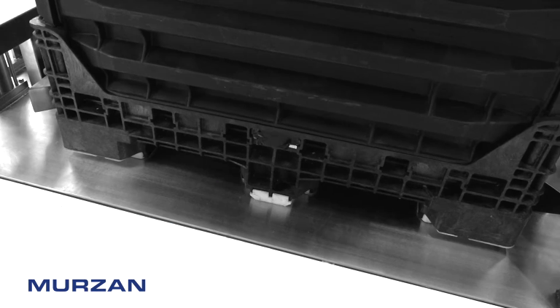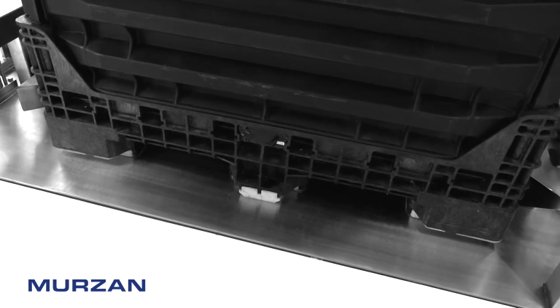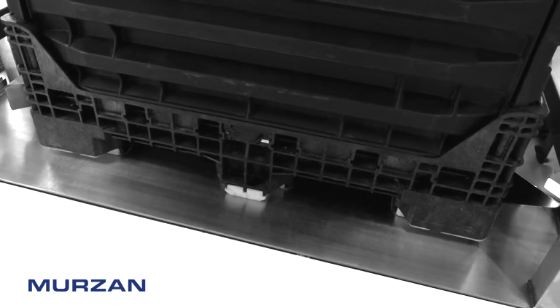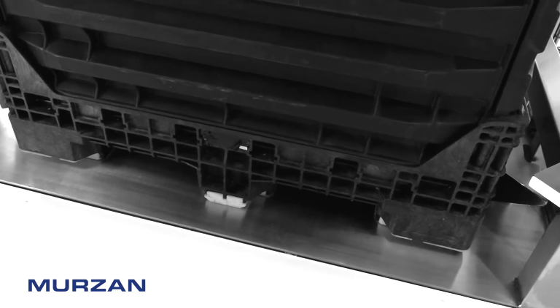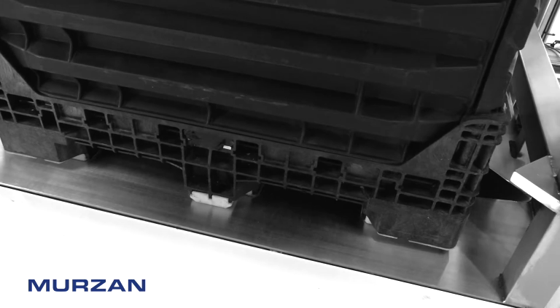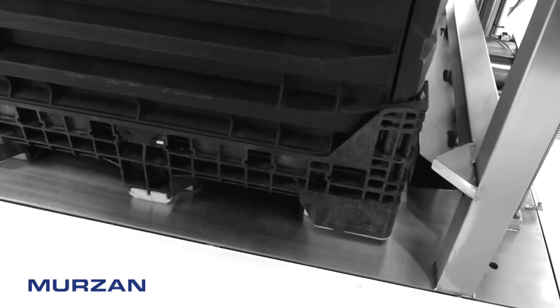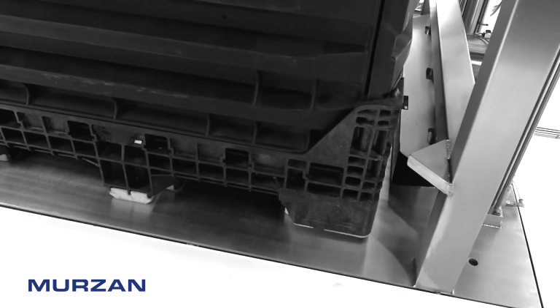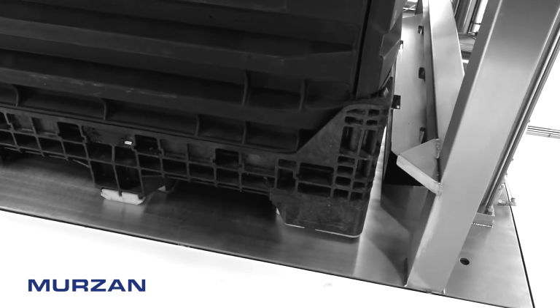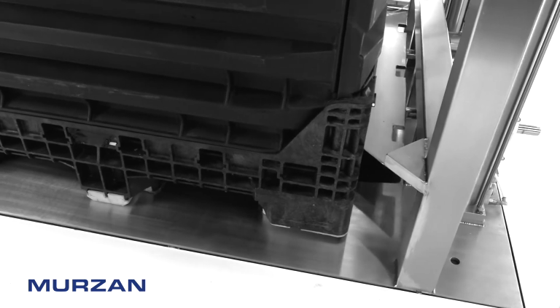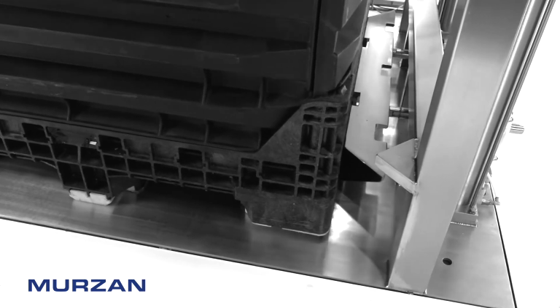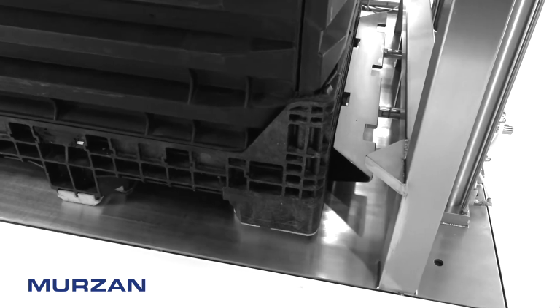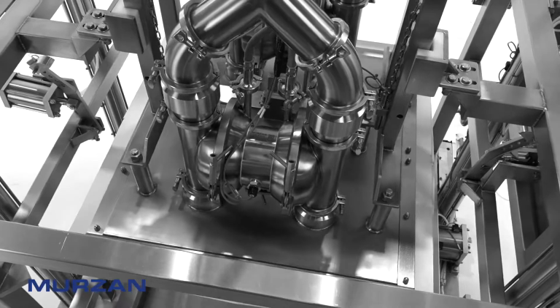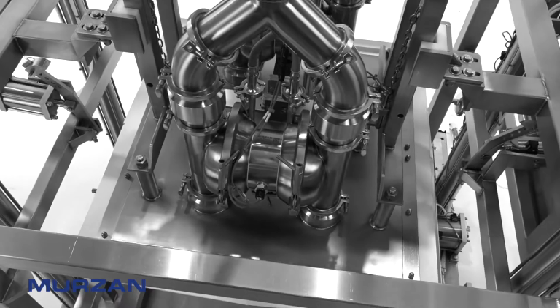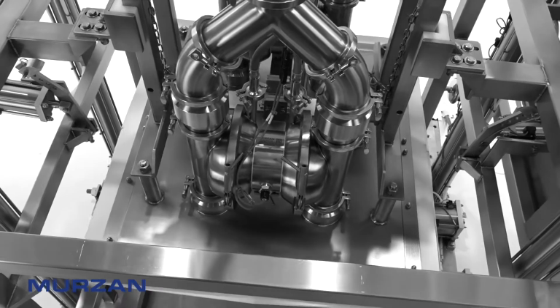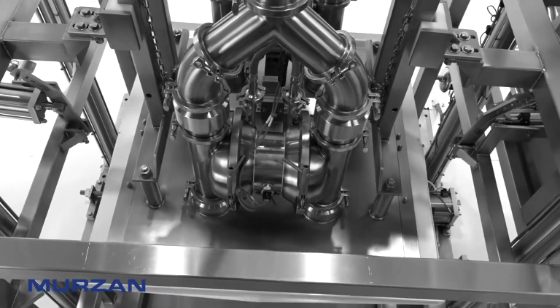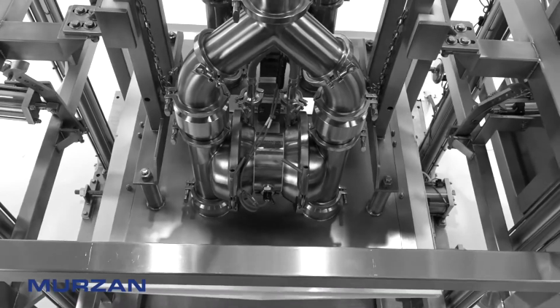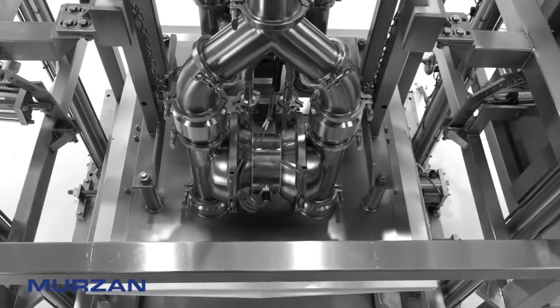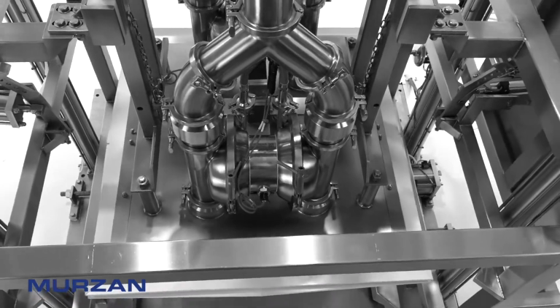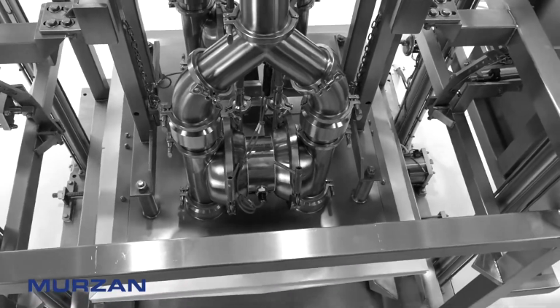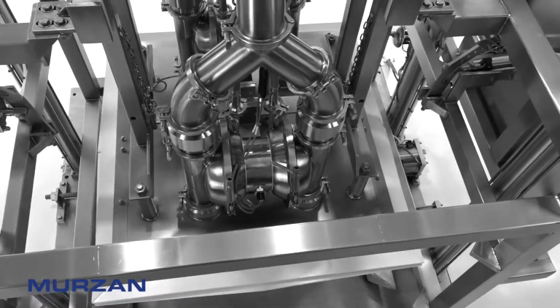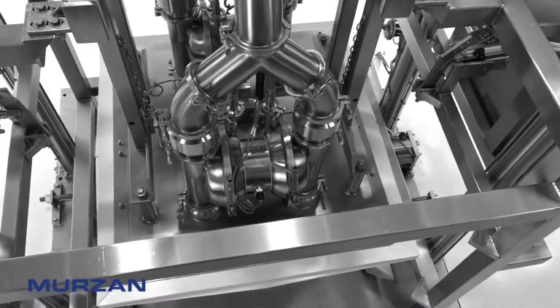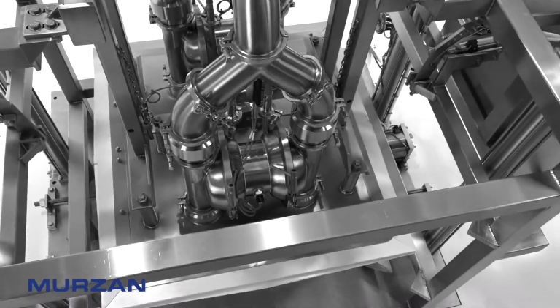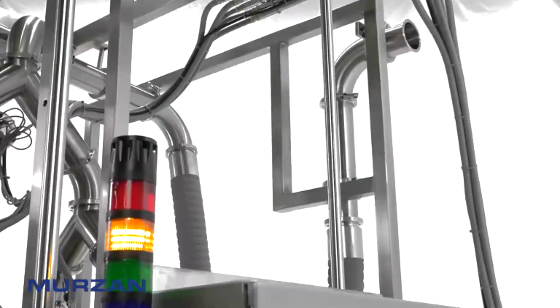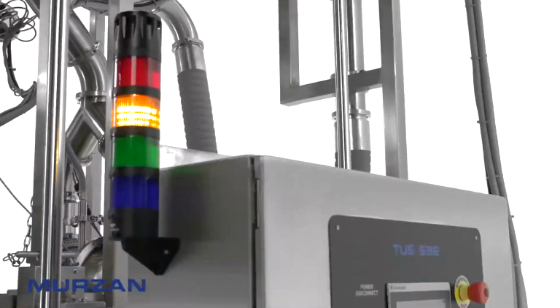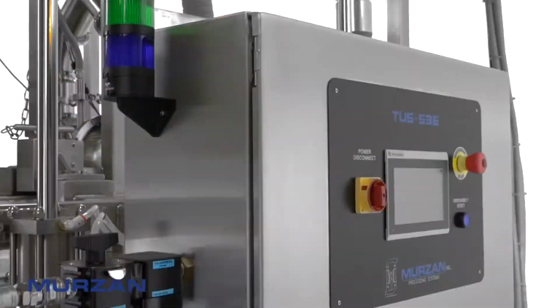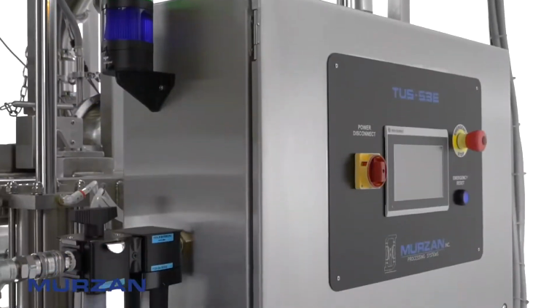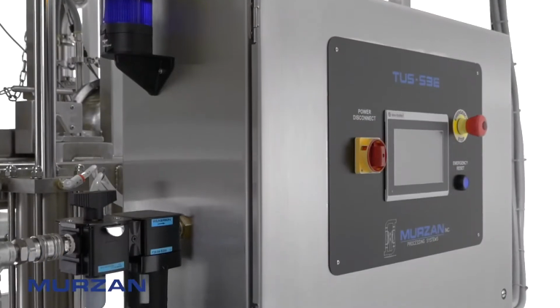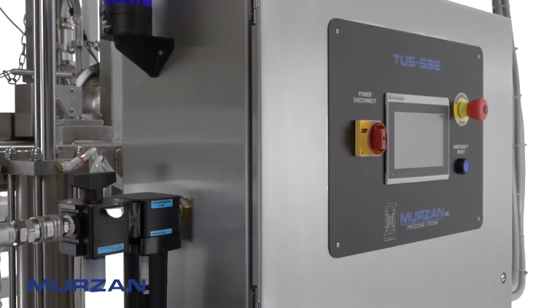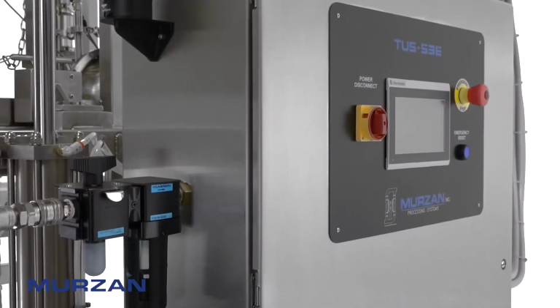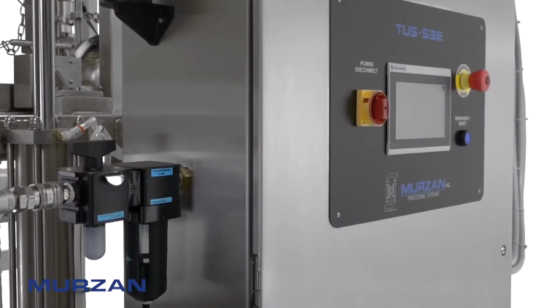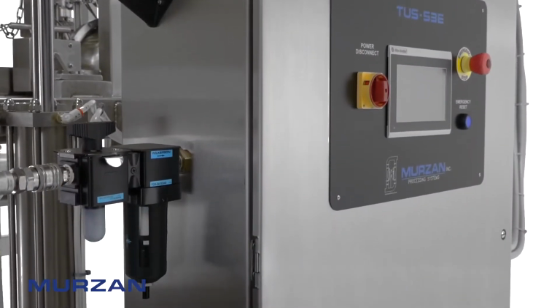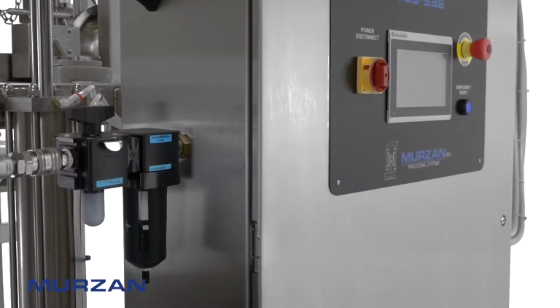This semi-automated unloading system can be used to reduce cross-contamination risk, foreign objects, and ergonomic issues.